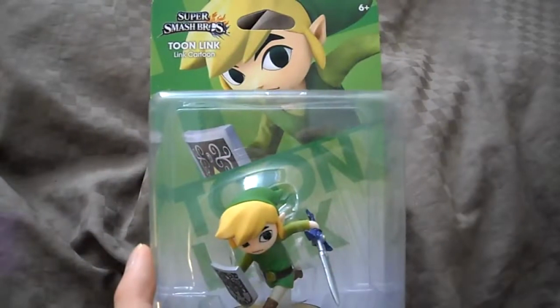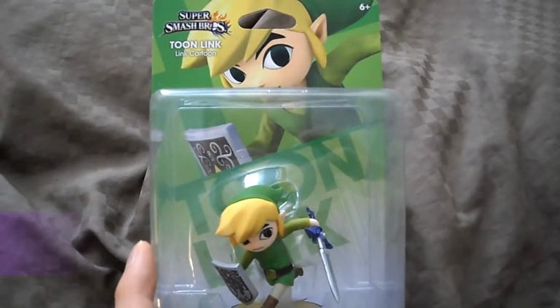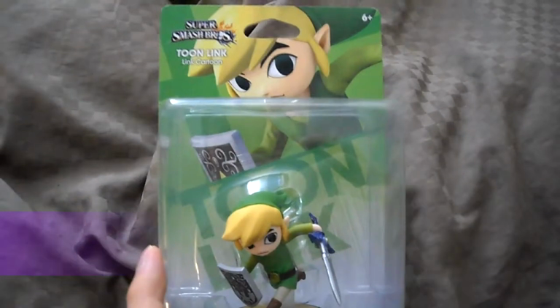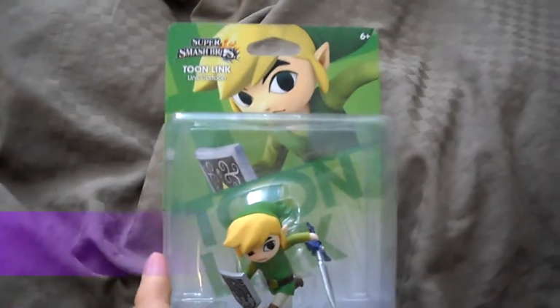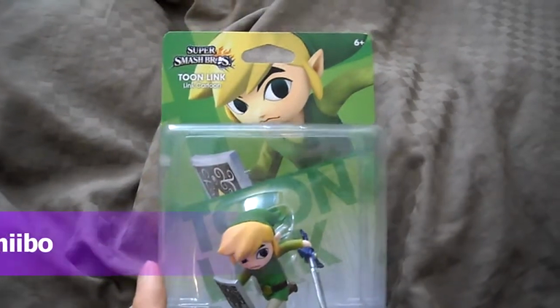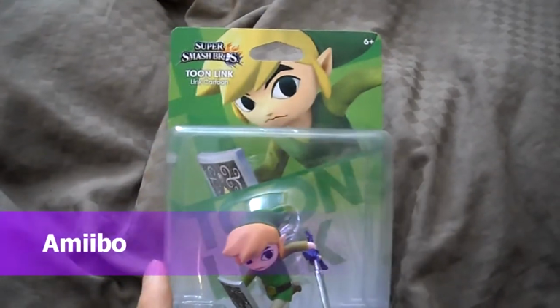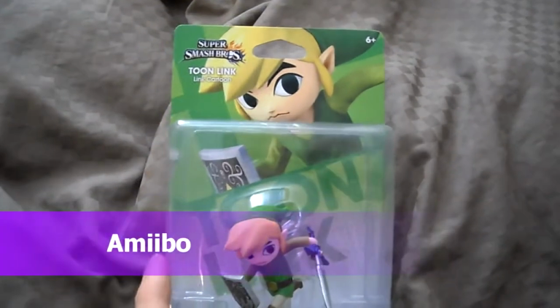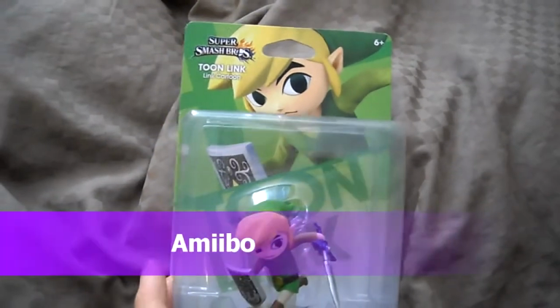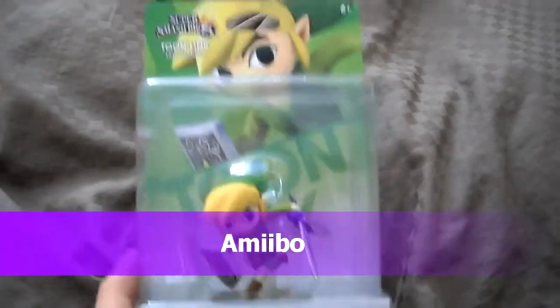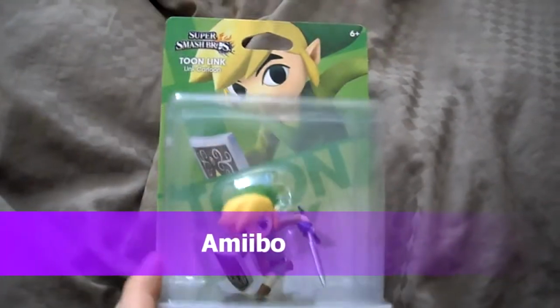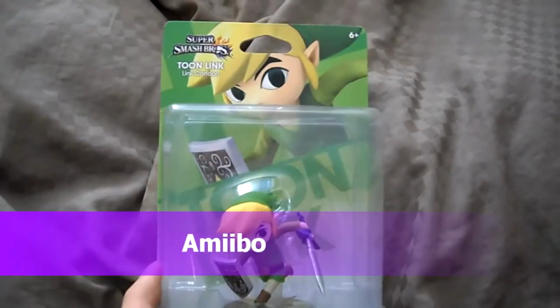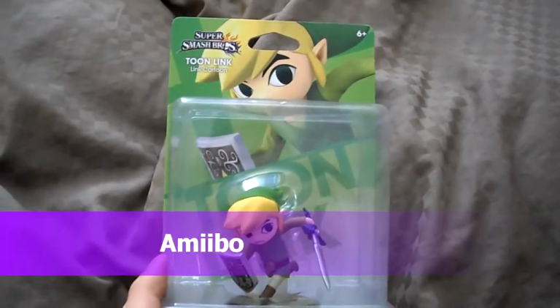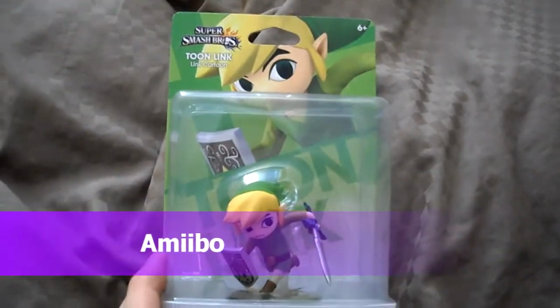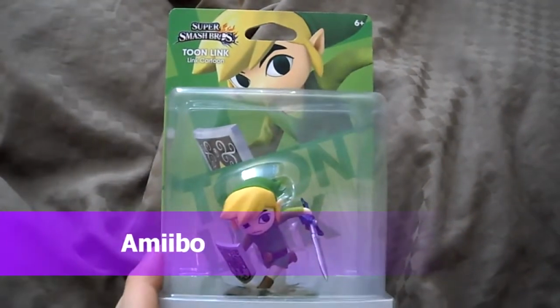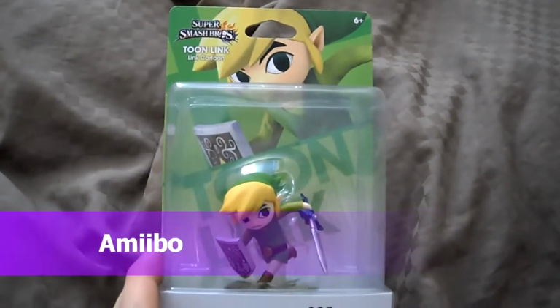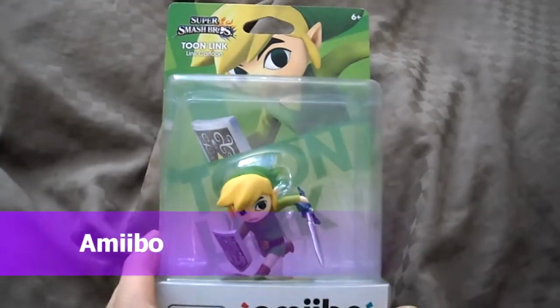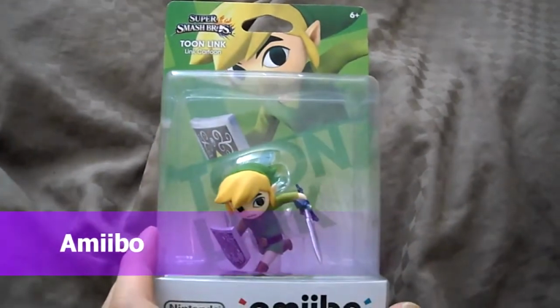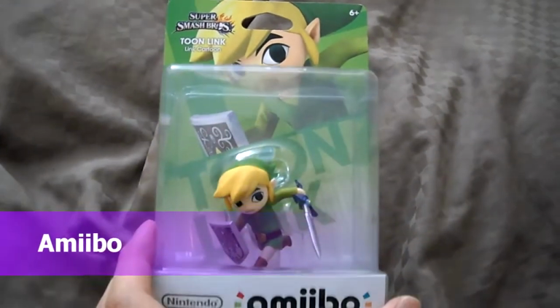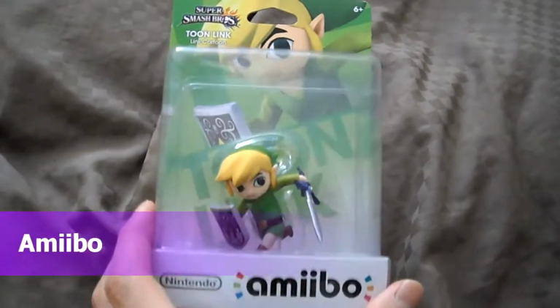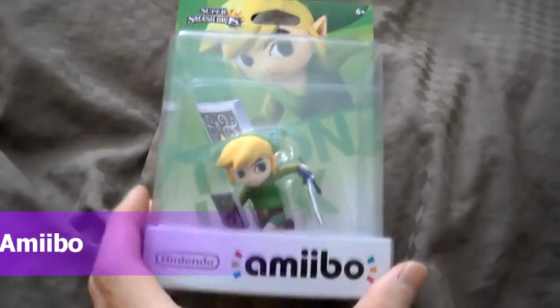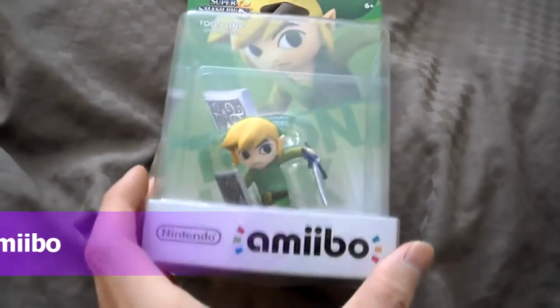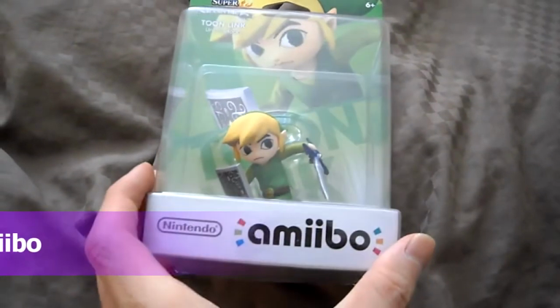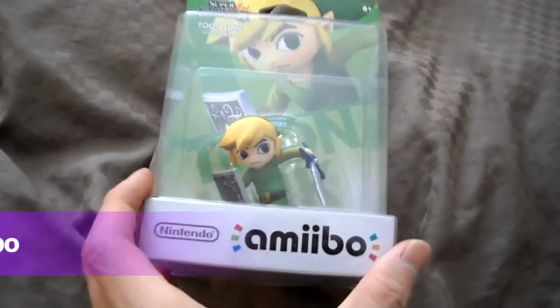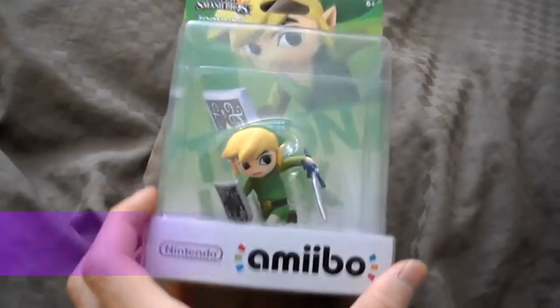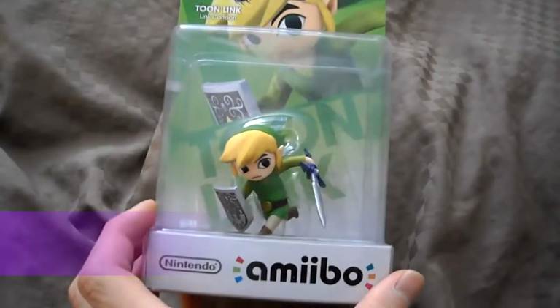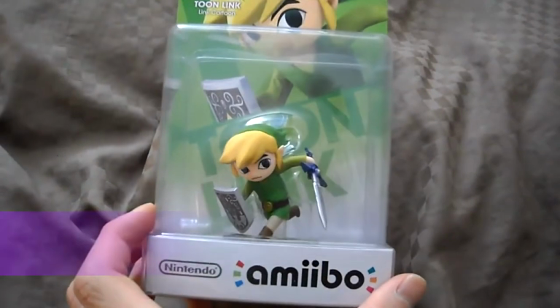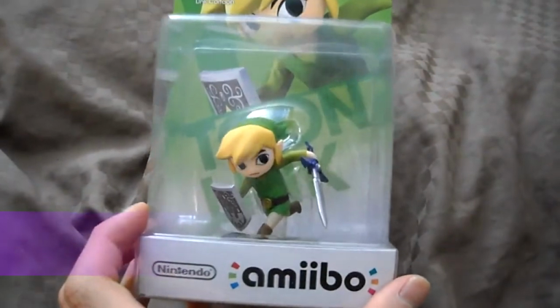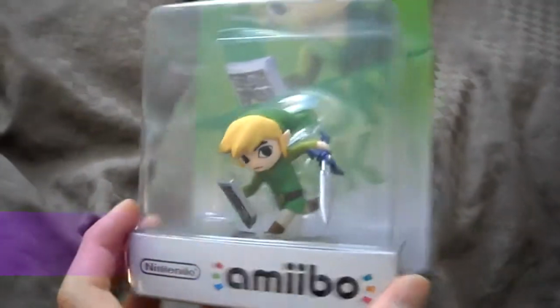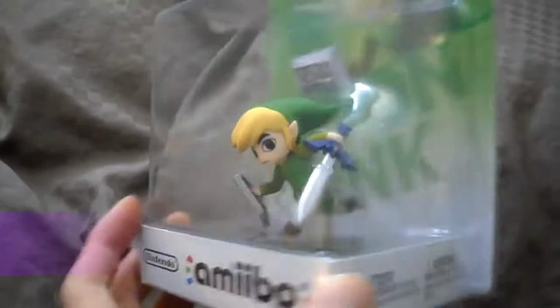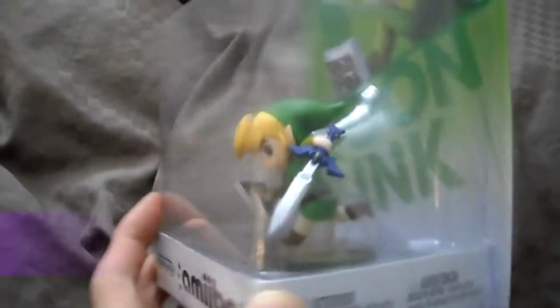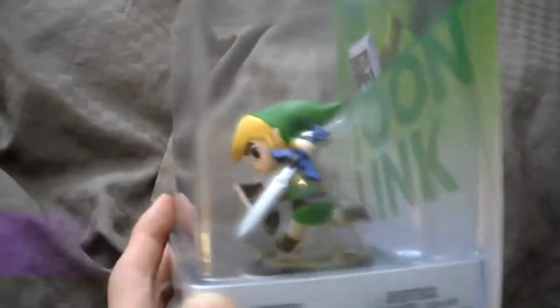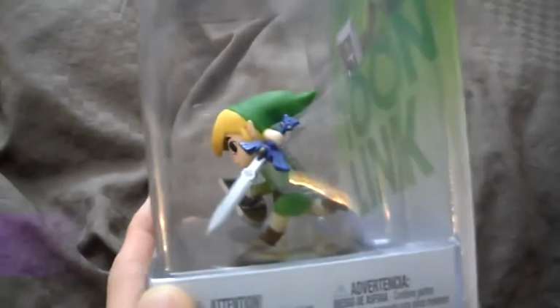Today I'm doing a preview of the Super Smash Bros. Toon Link Nintendo Amiibo. This is one of my favorites, actually.